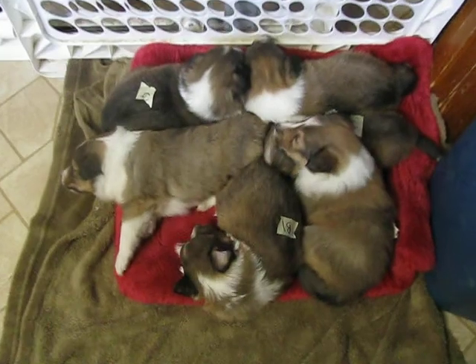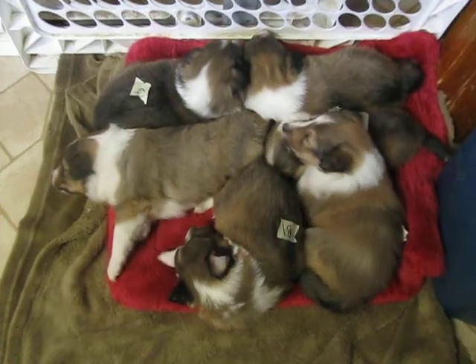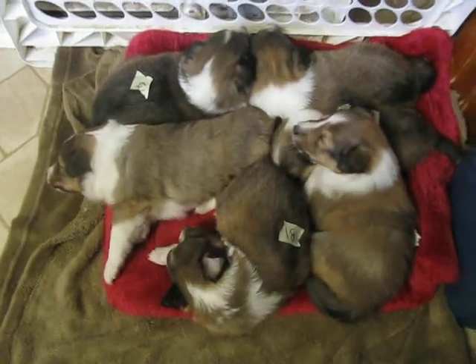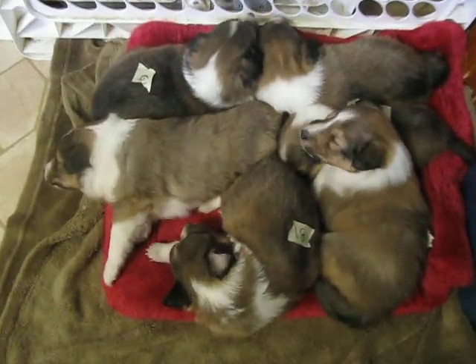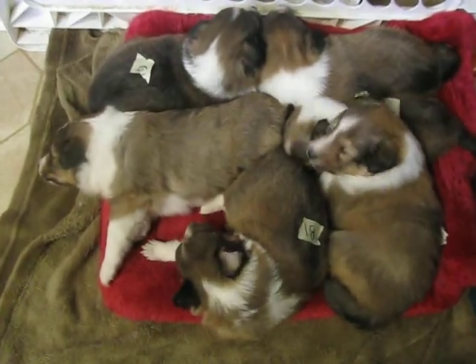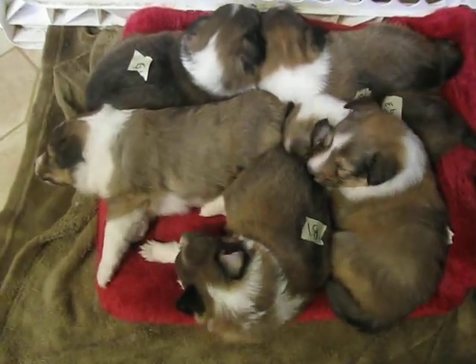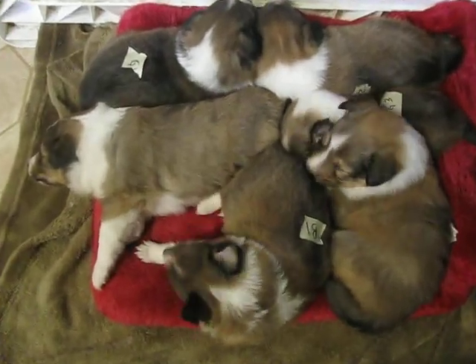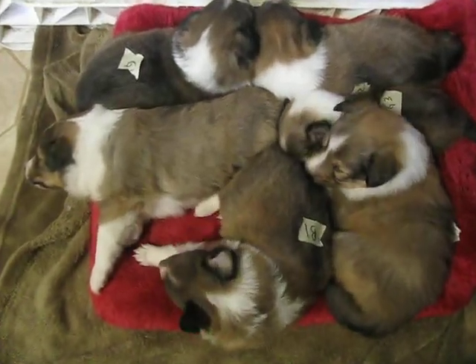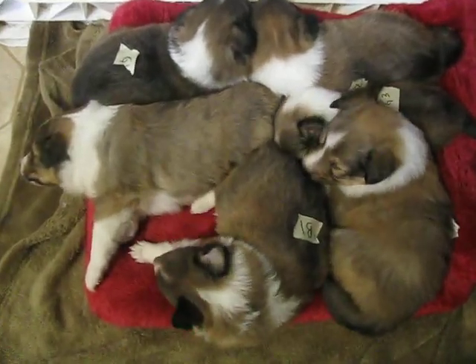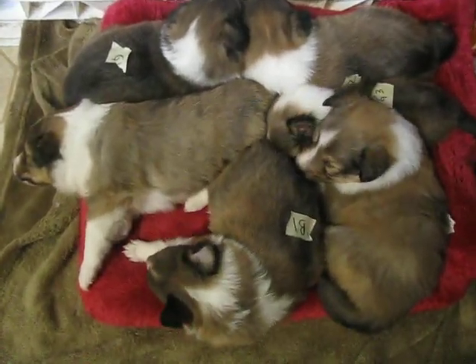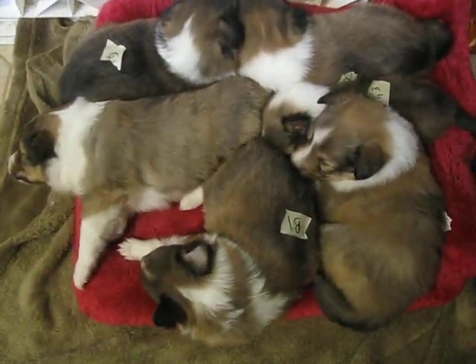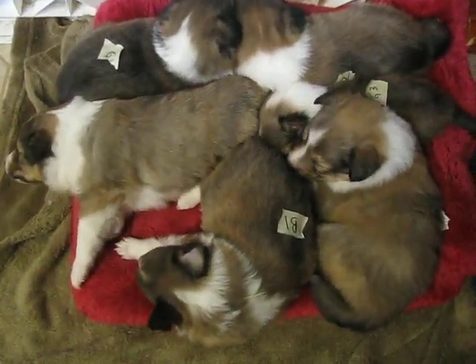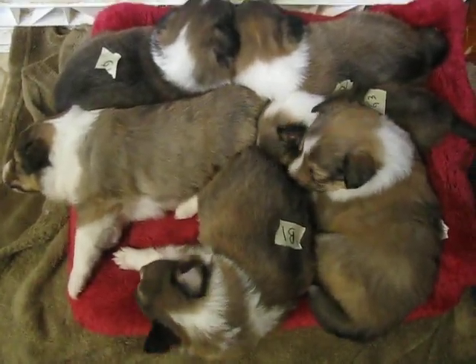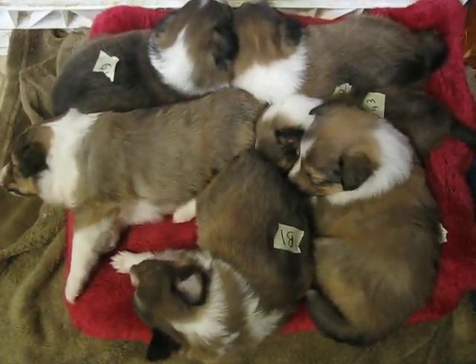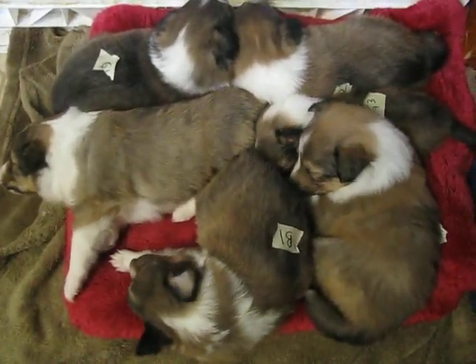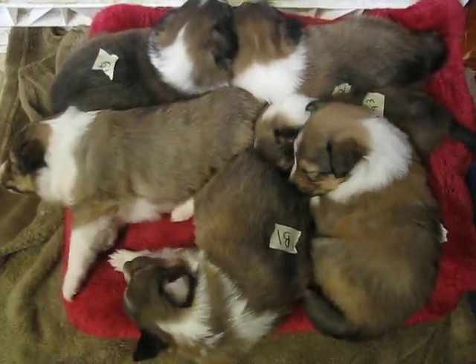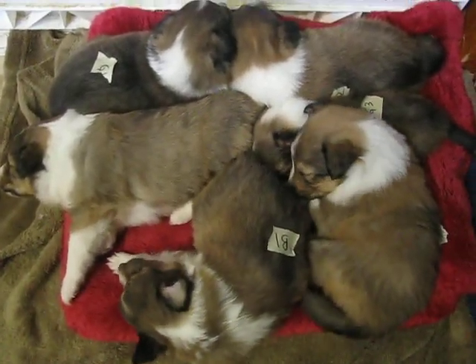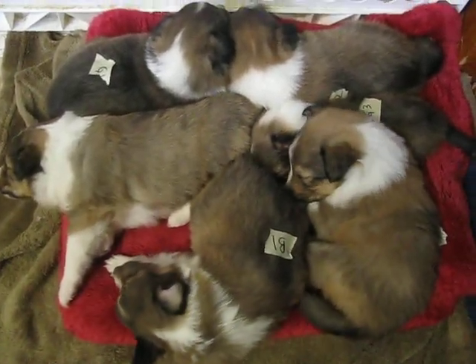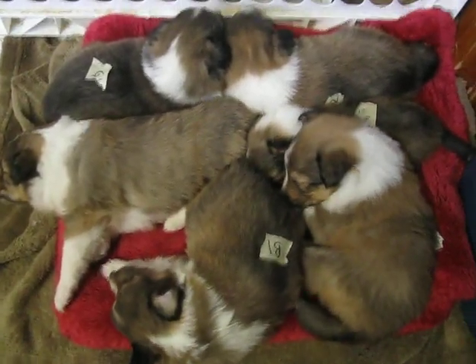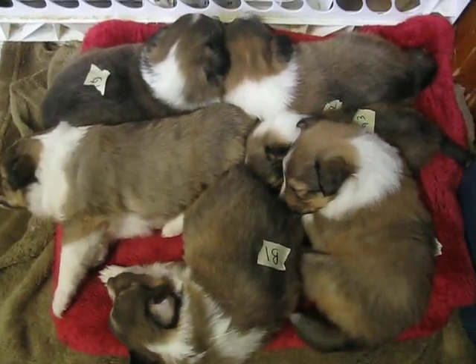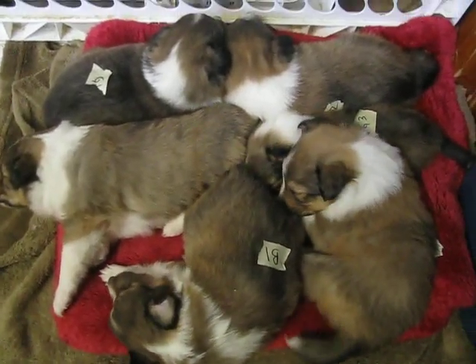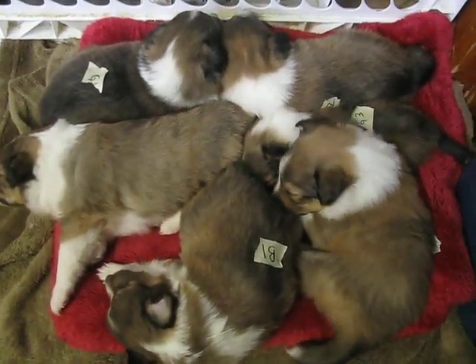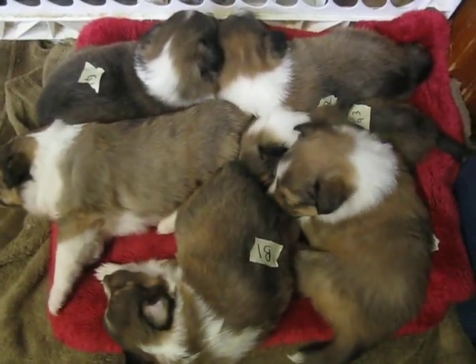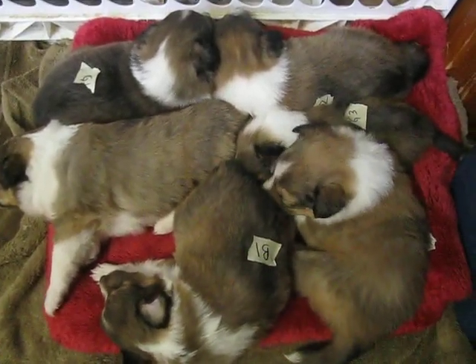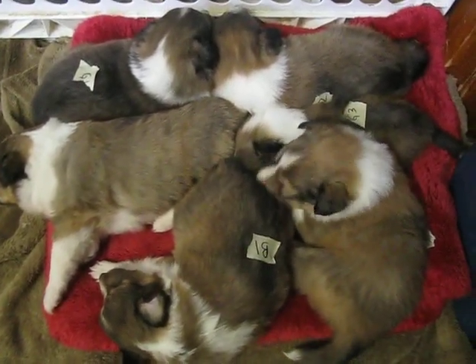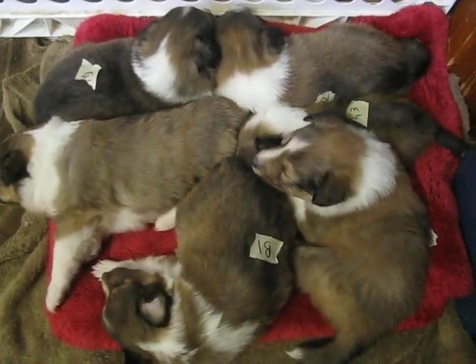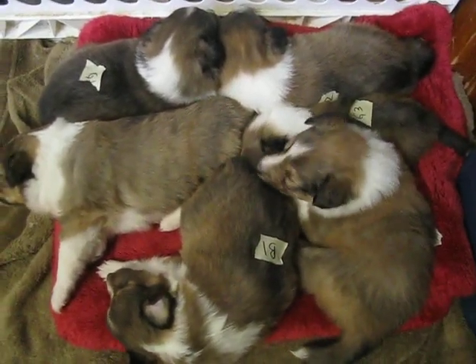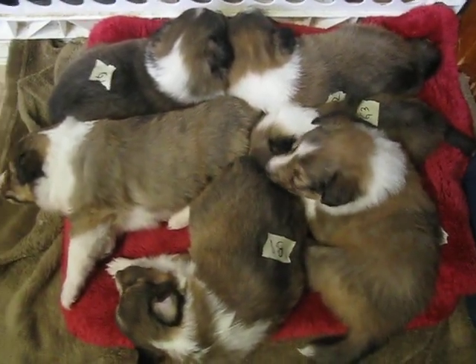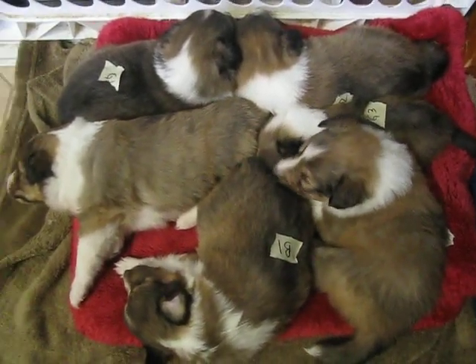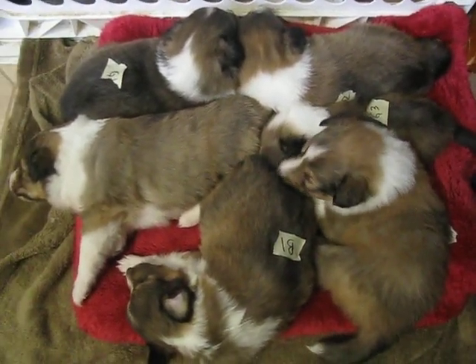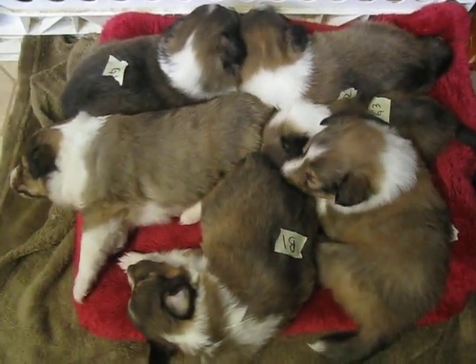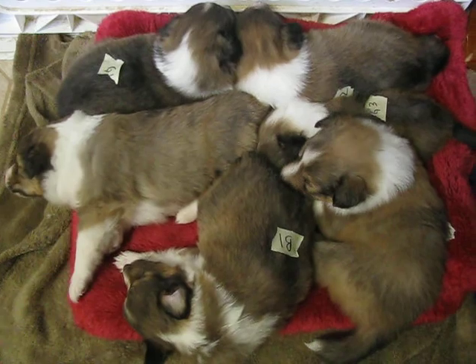There's the little babies. Little baby Shelties.